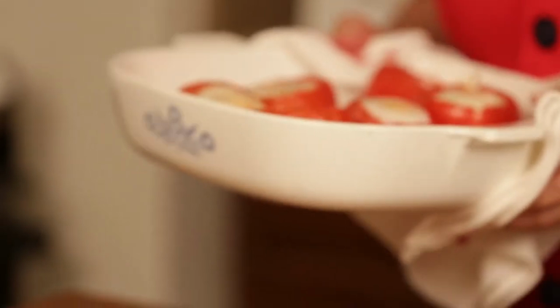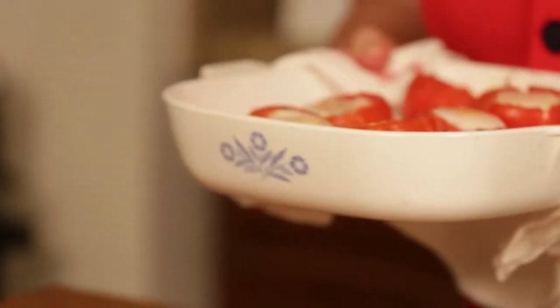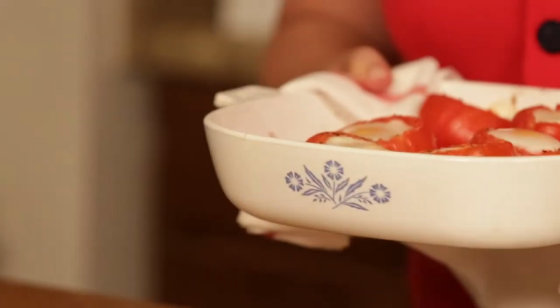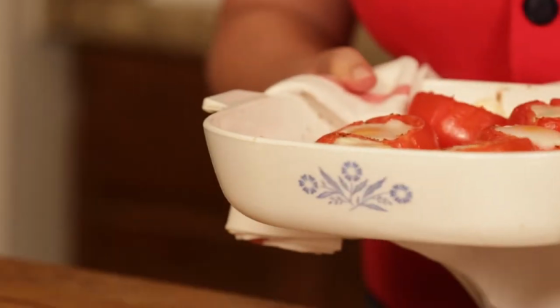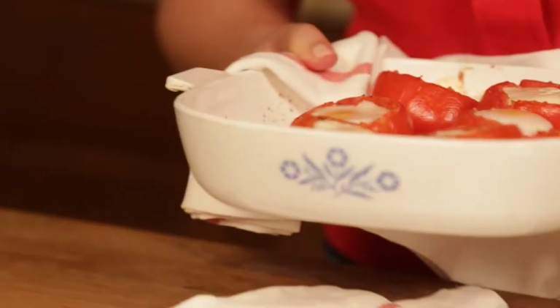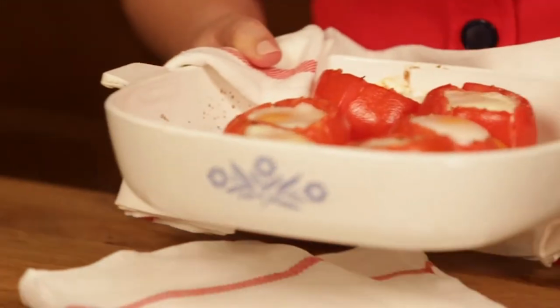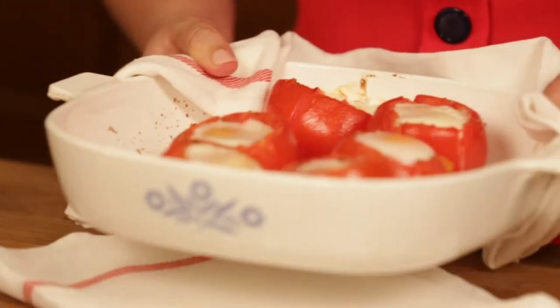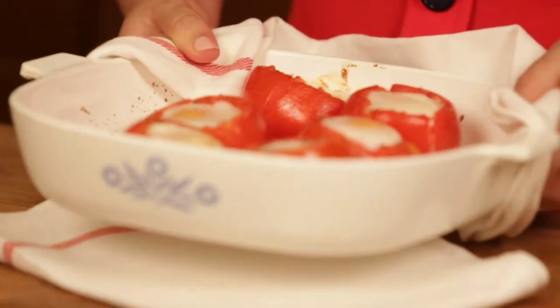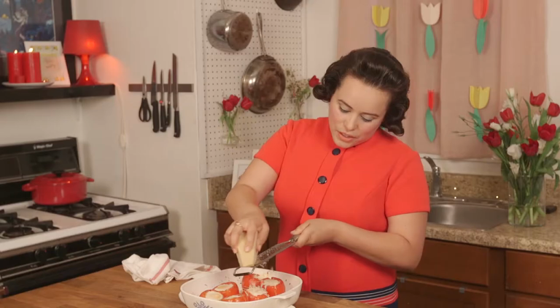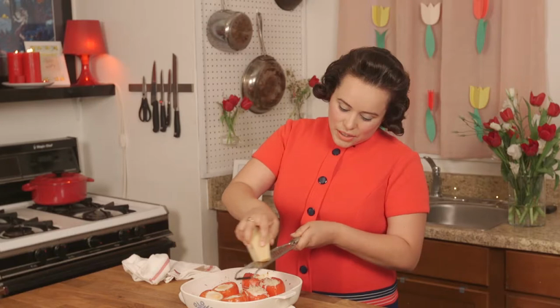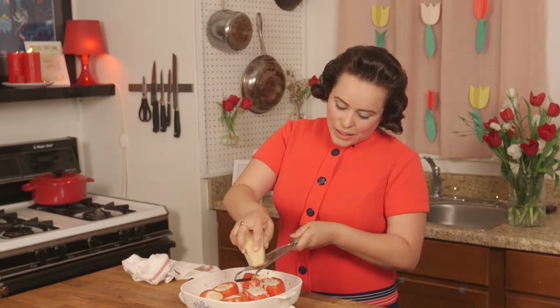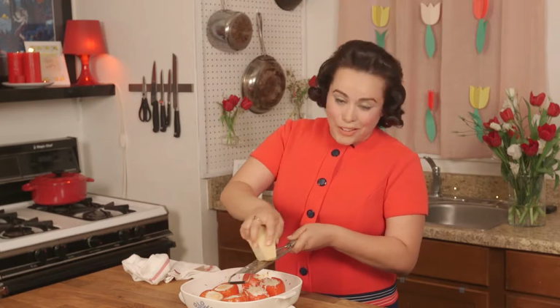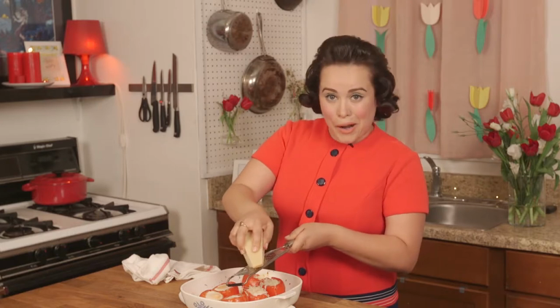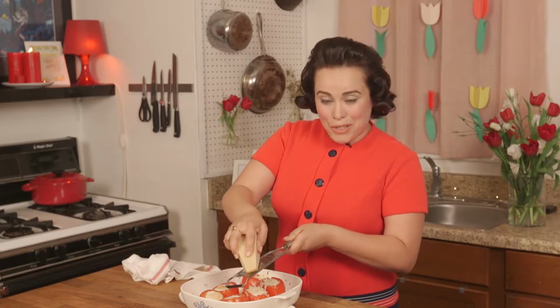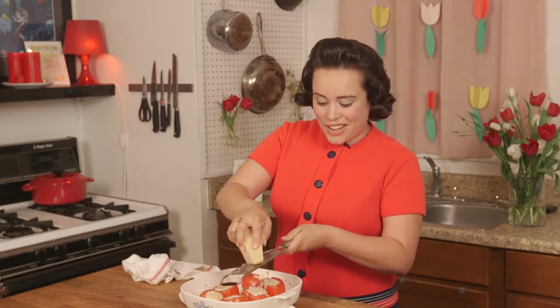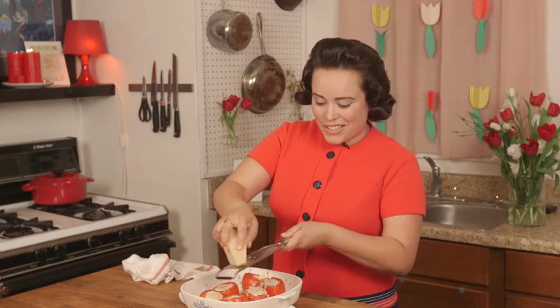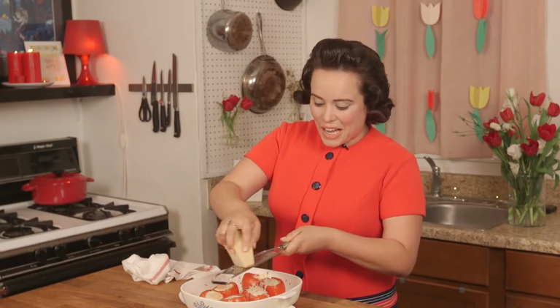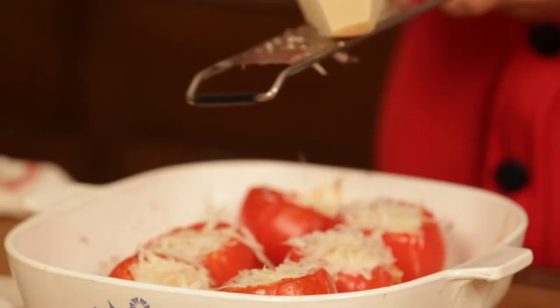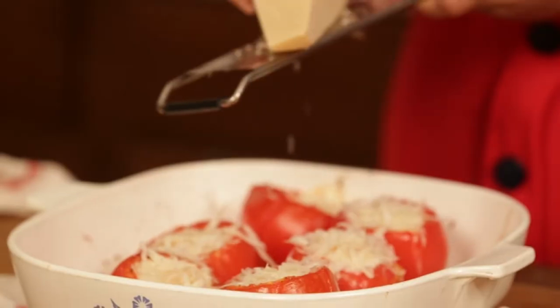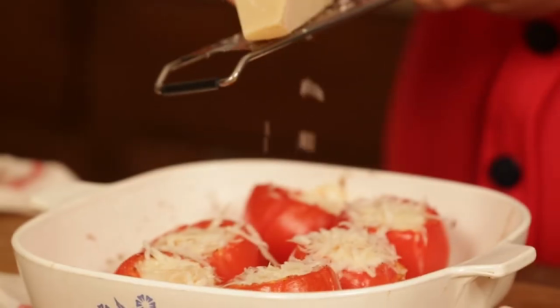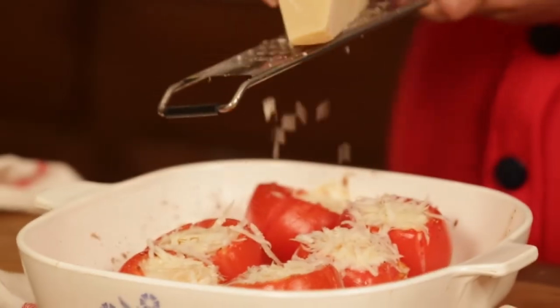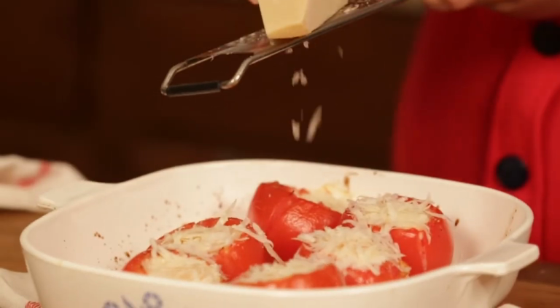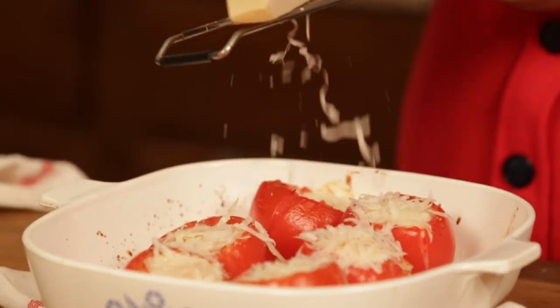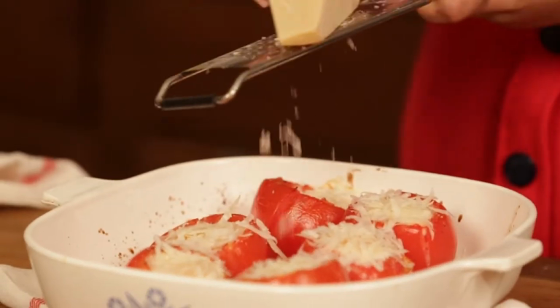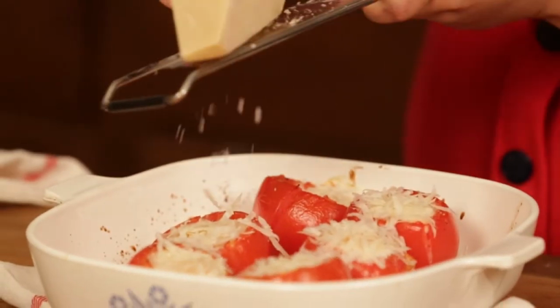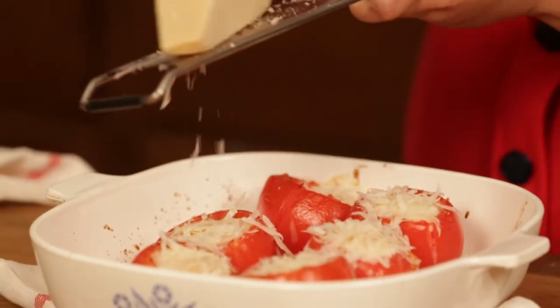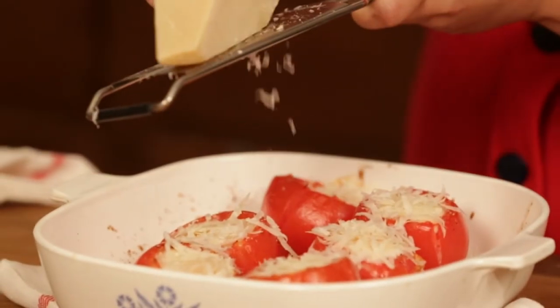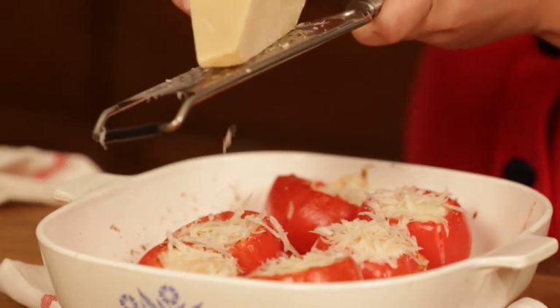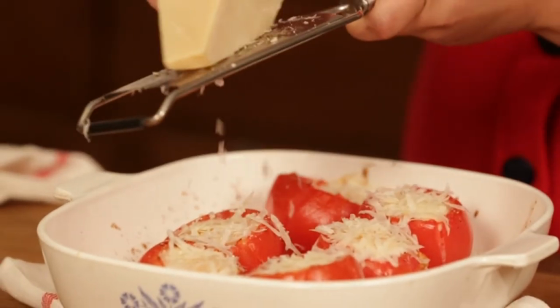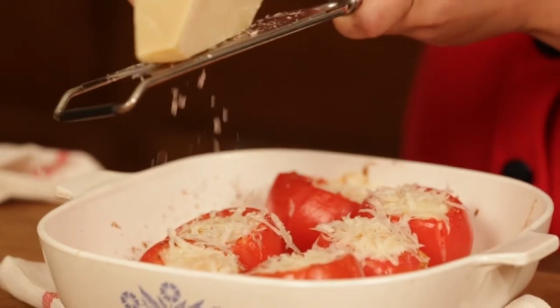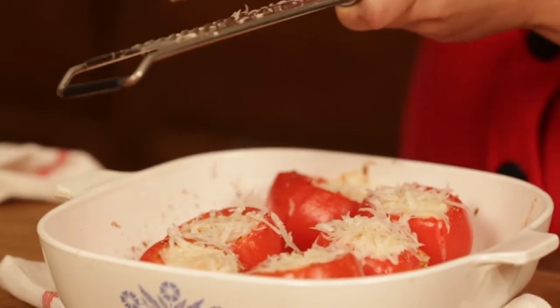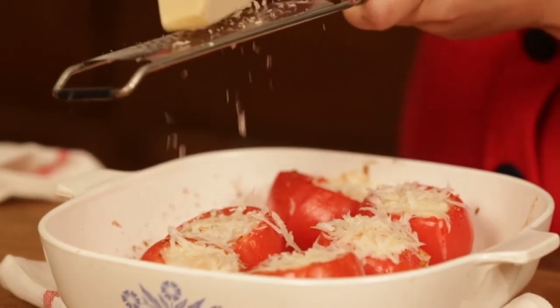Our whites are about set, so we're just going to grate a little parmesan on top and throw them back in the oven until the eggs are fully cooked.